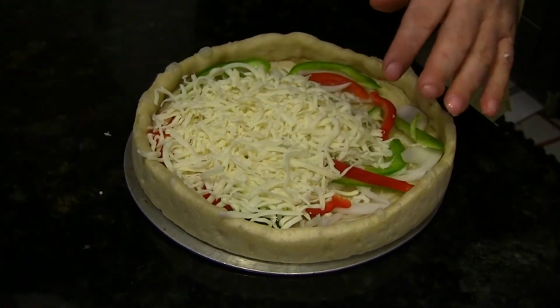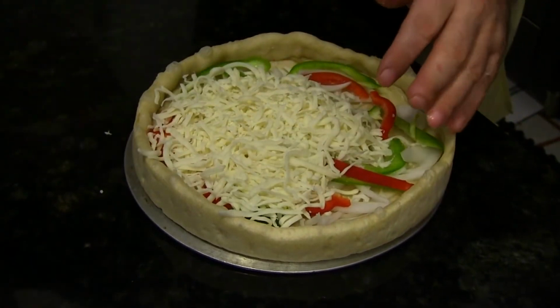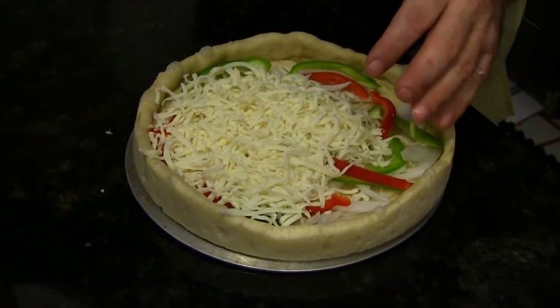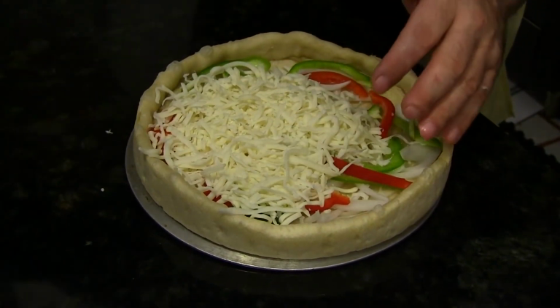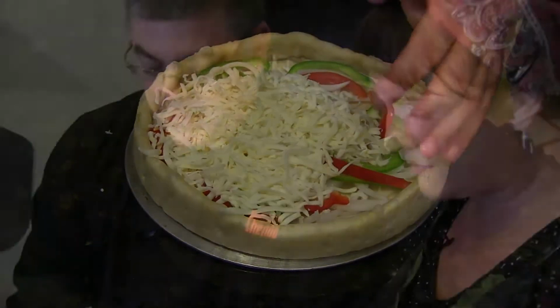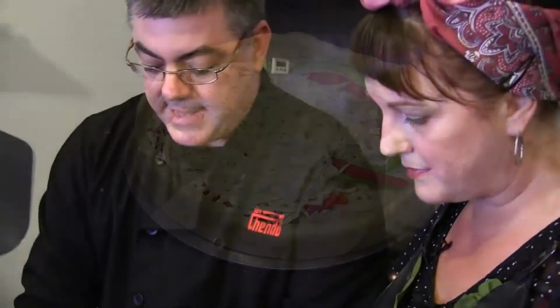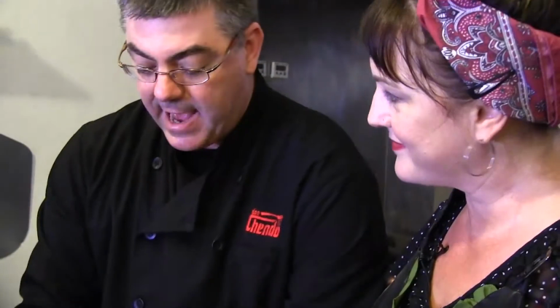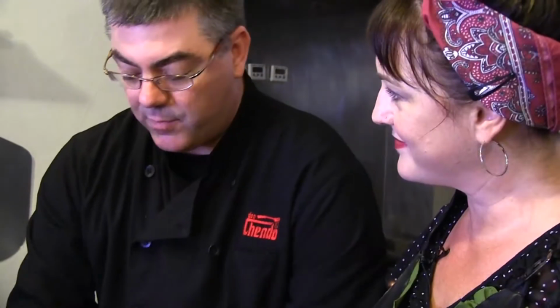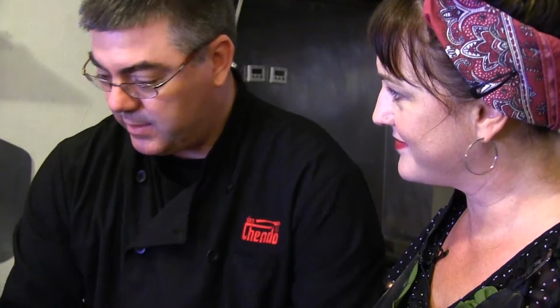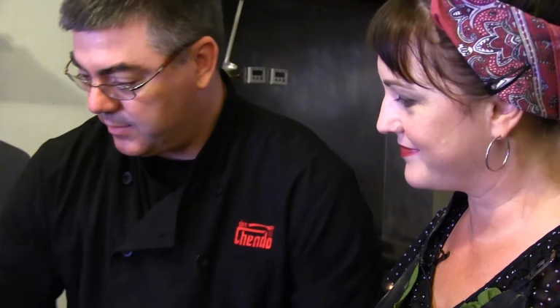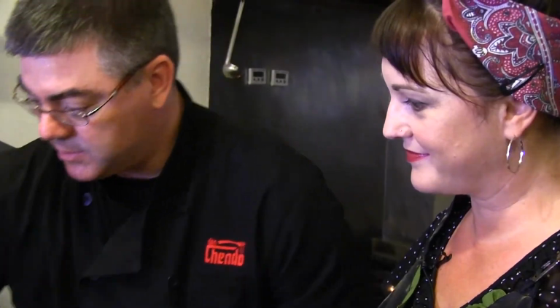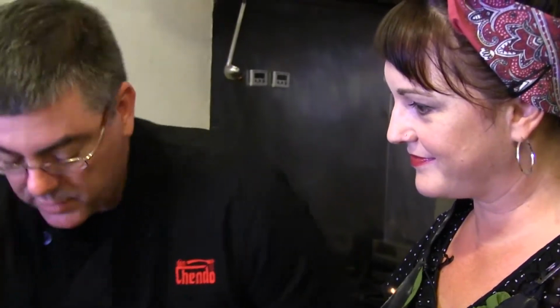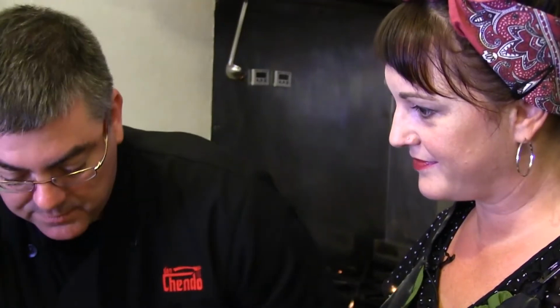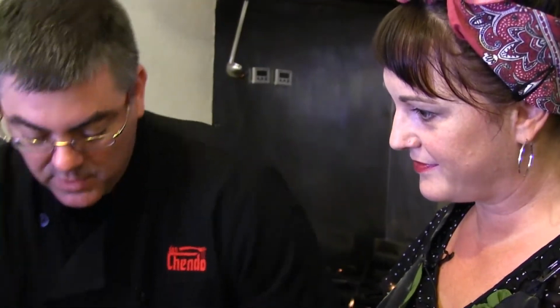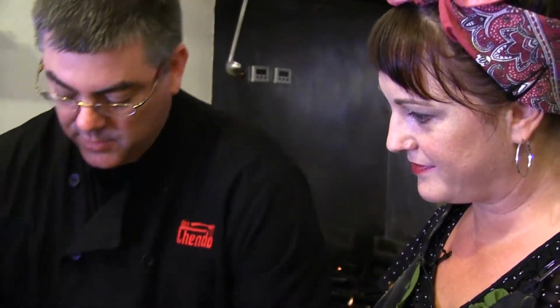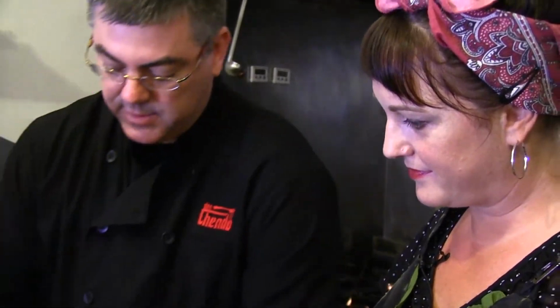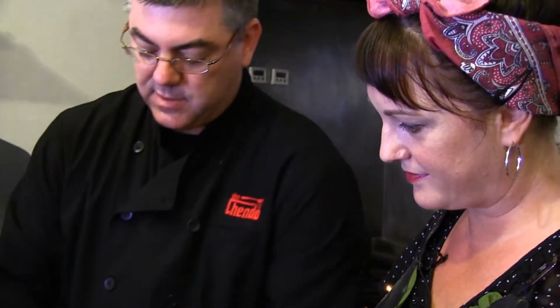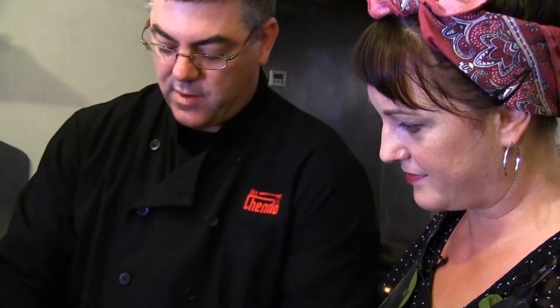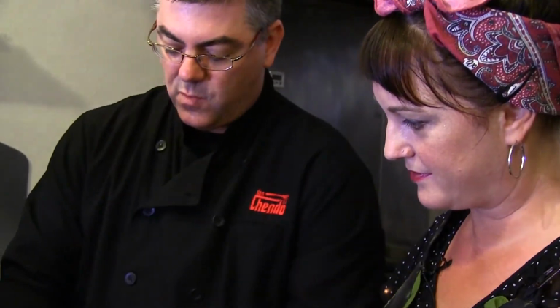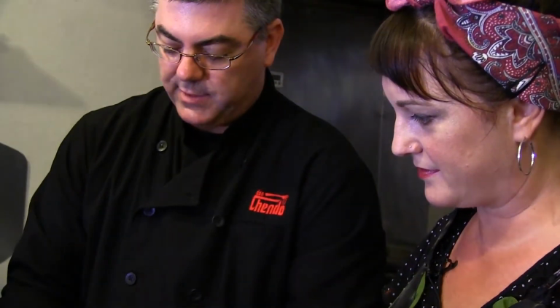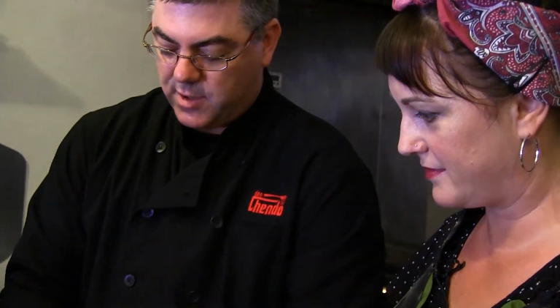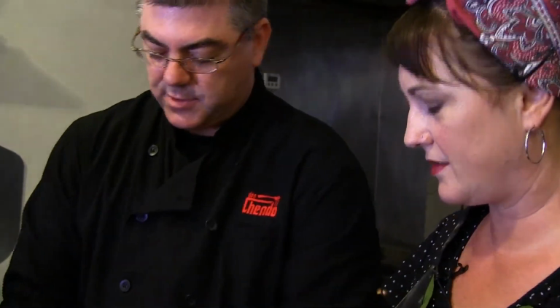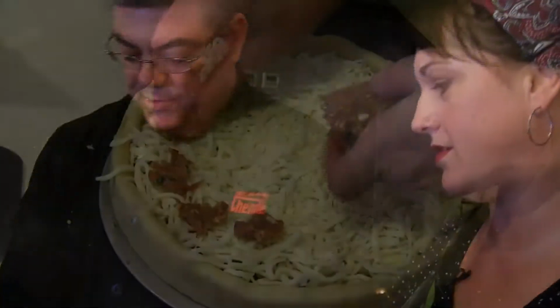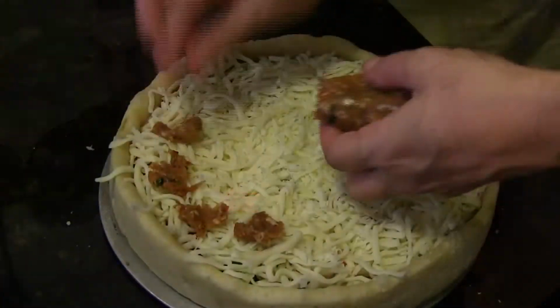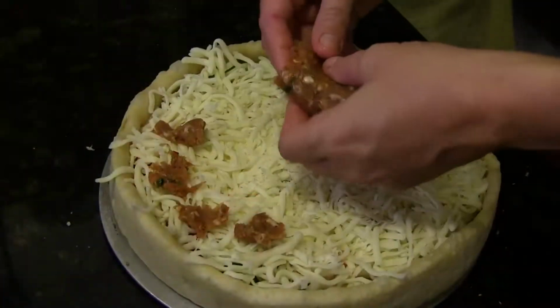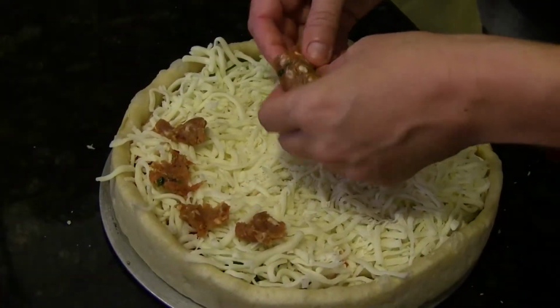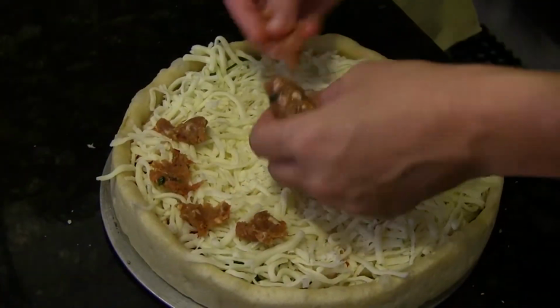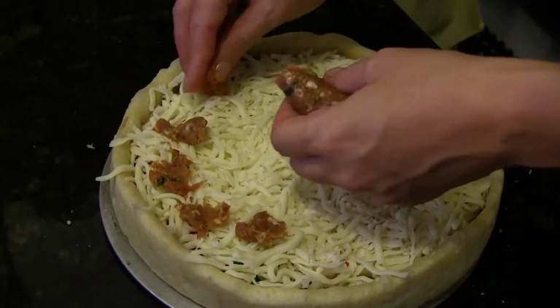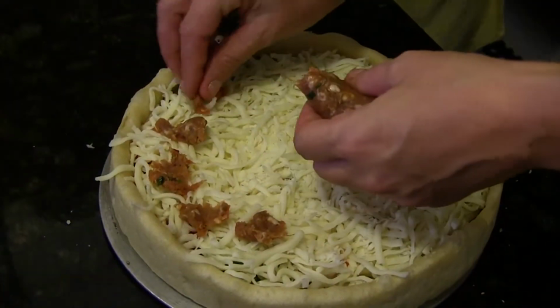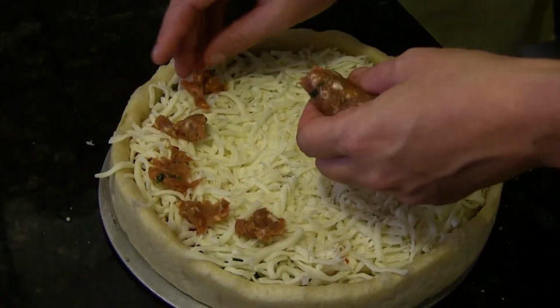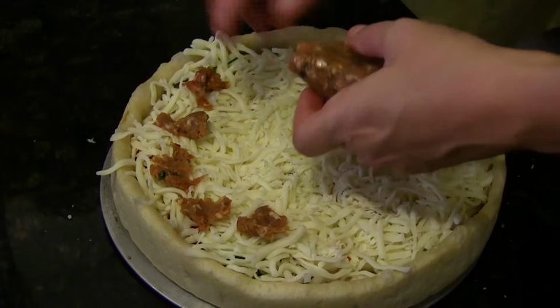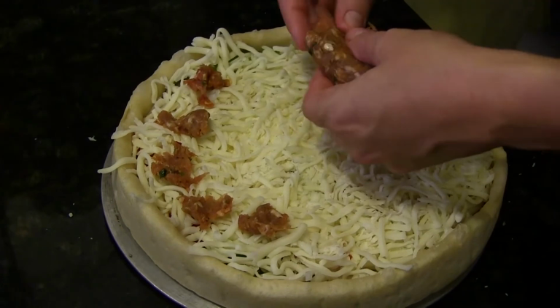That is a beautiful thing. So now what we're going to do is we're going to take some of our homemade sausage all the way around the top of the pizza.